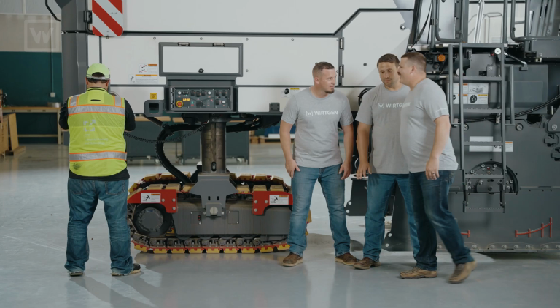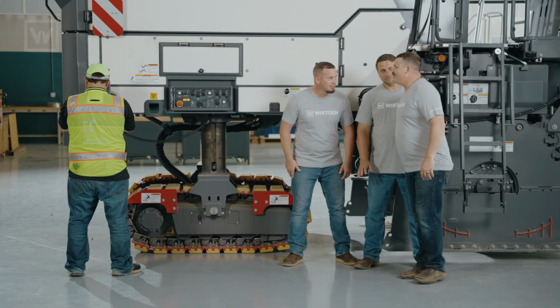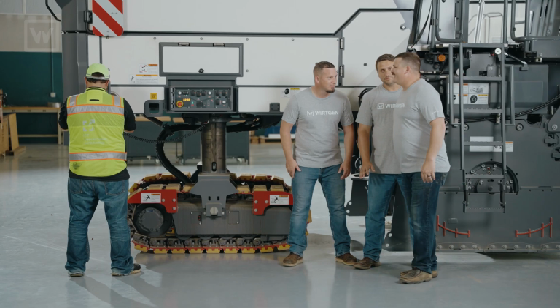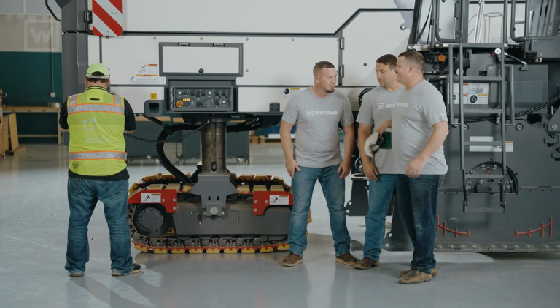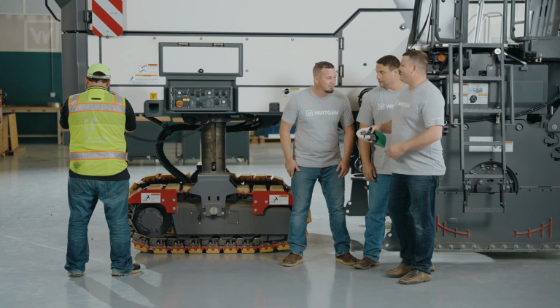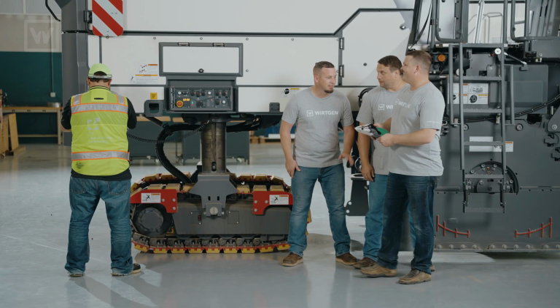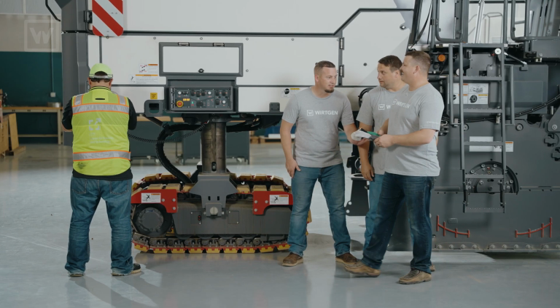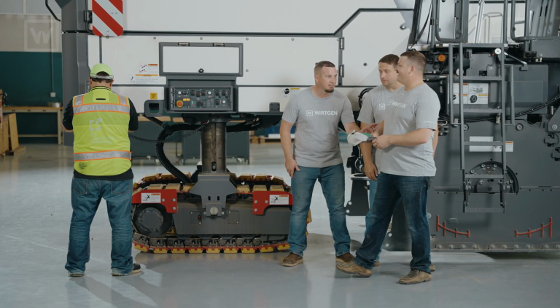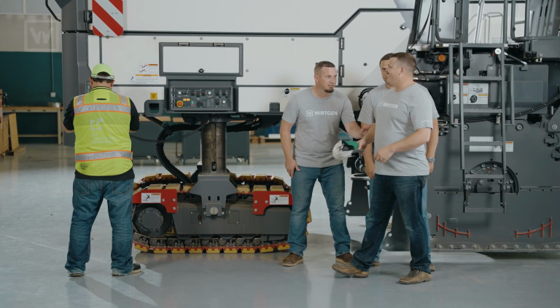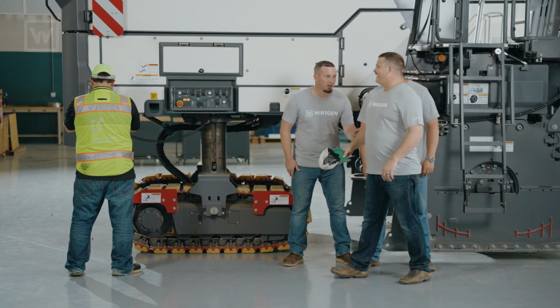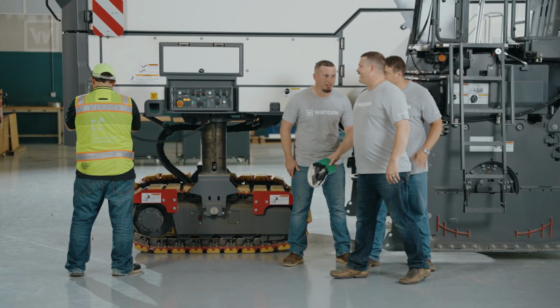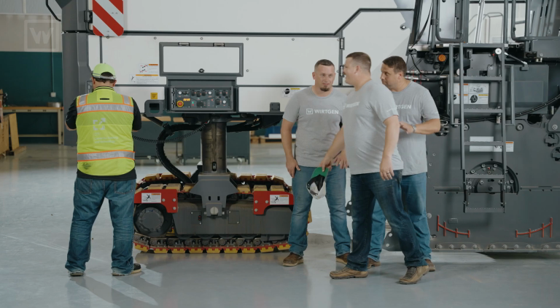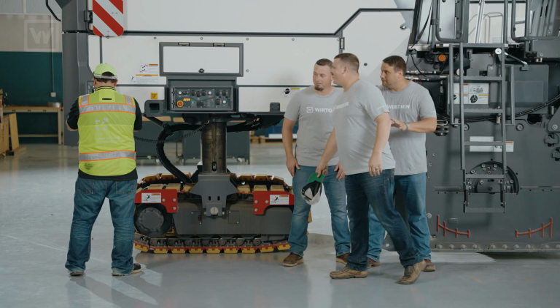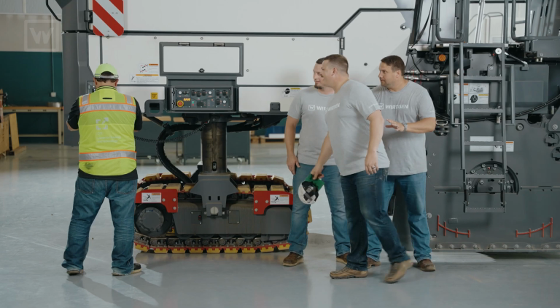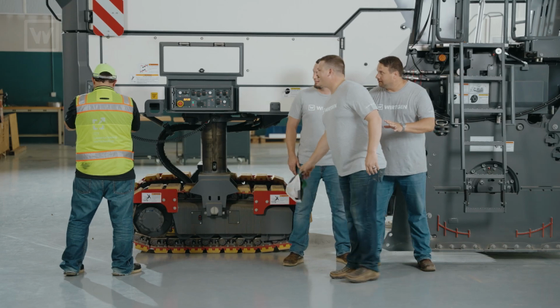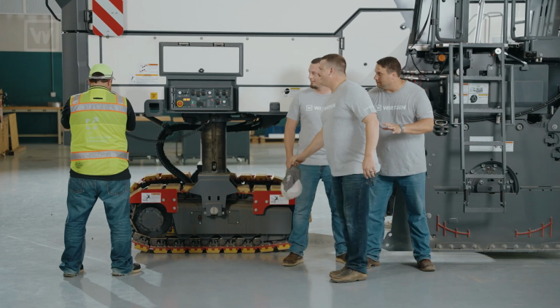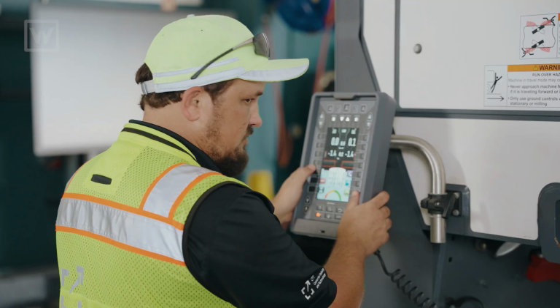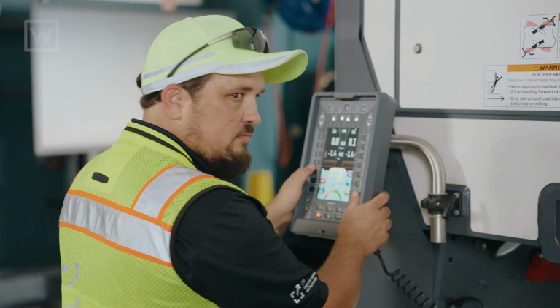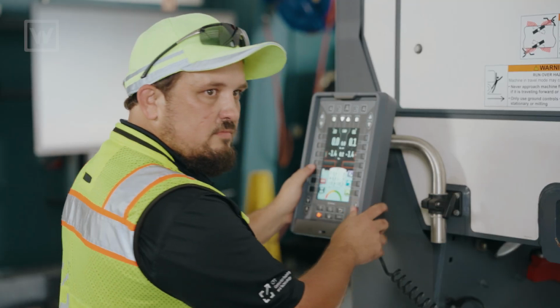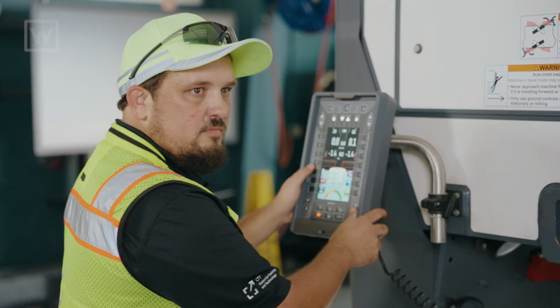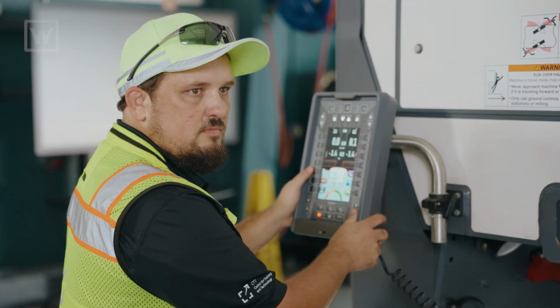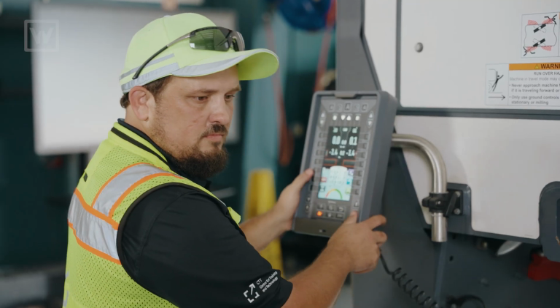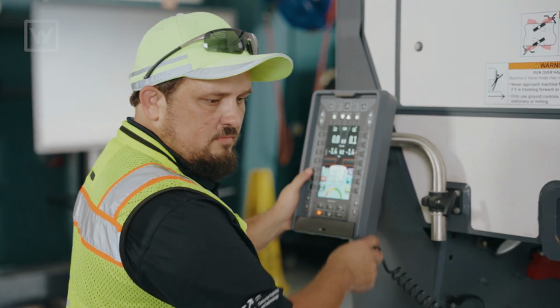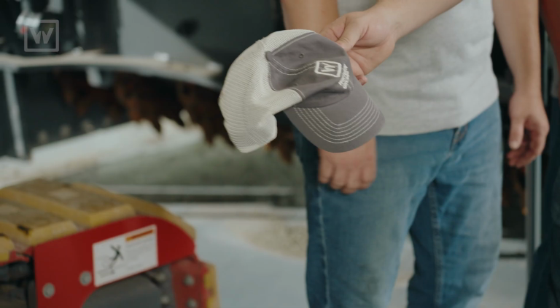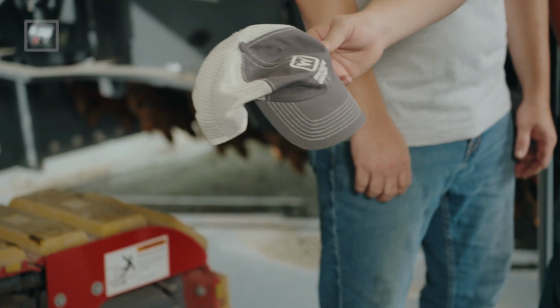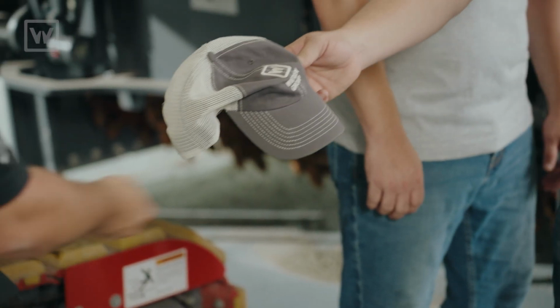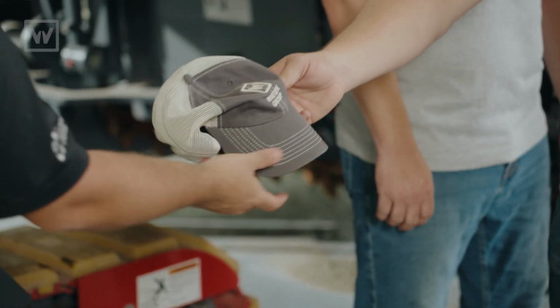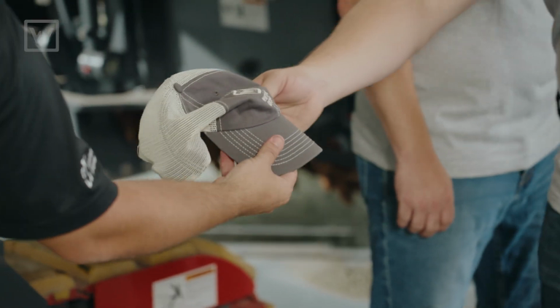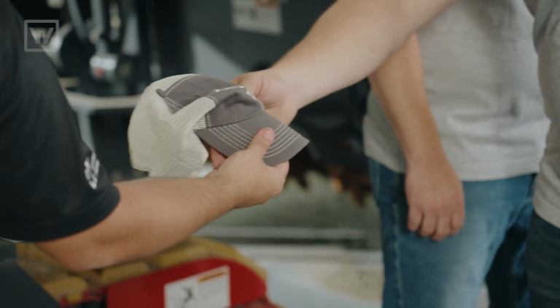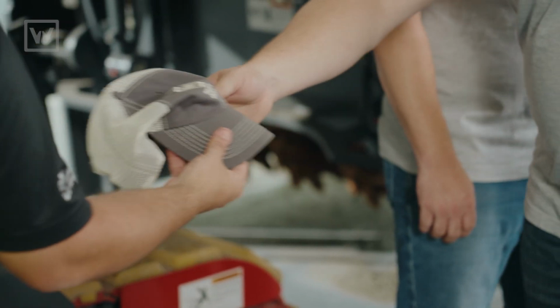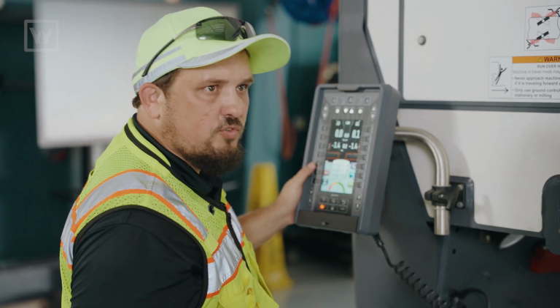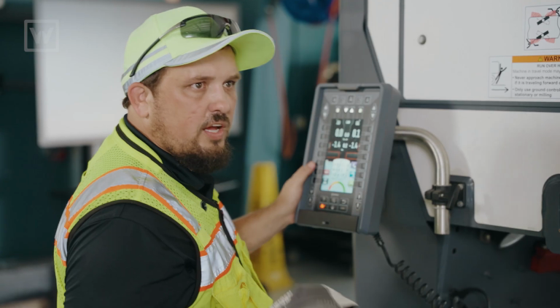Hey, buddy. Easy, easy, calm down. Hey, Donny, hey buddy. I brought you a hat. Thanks for the hat.